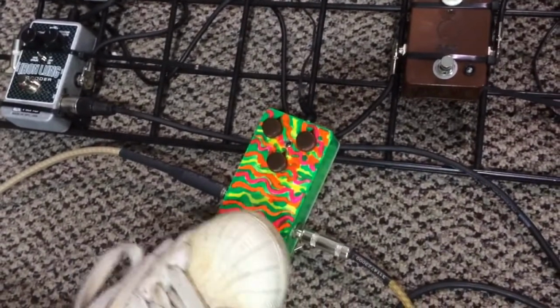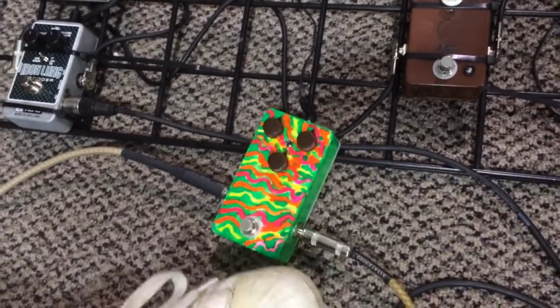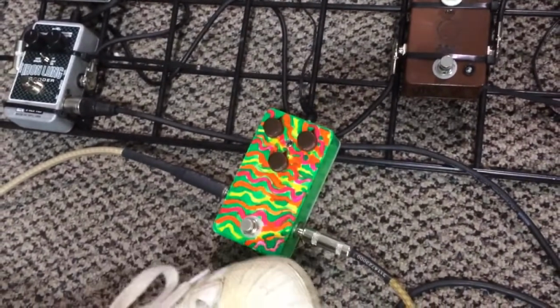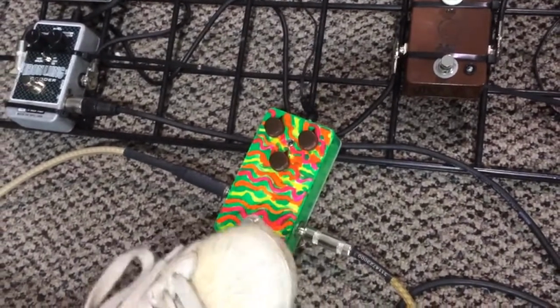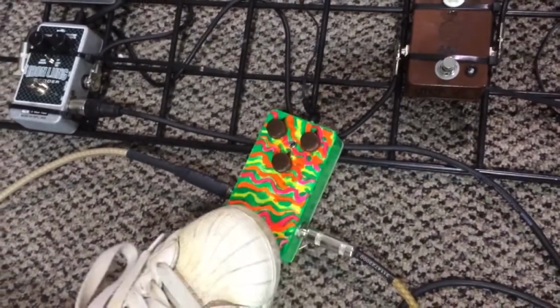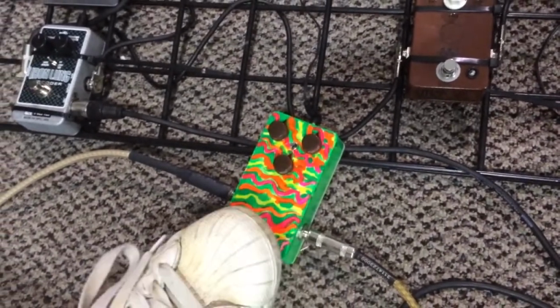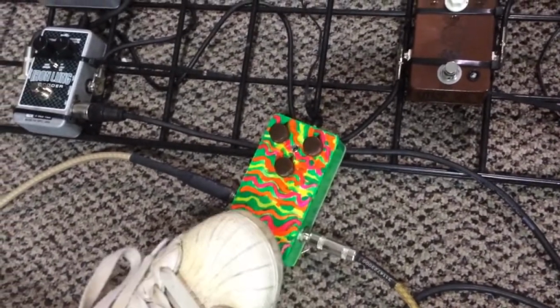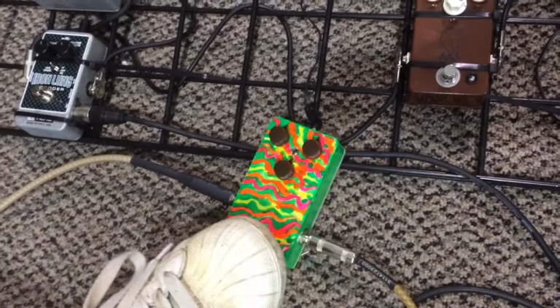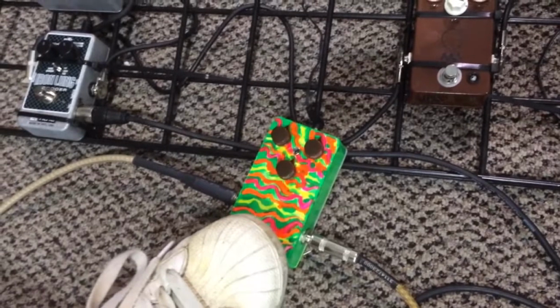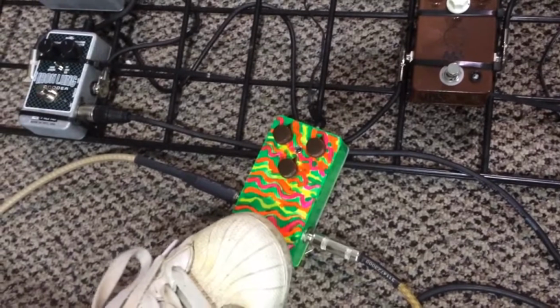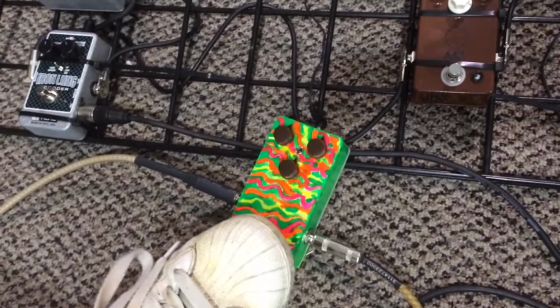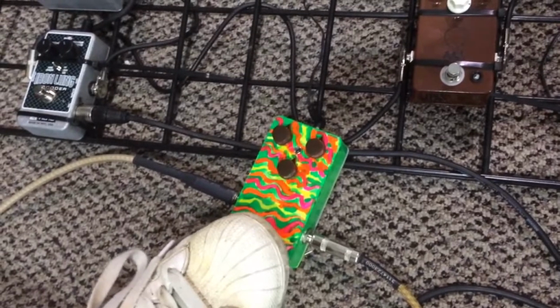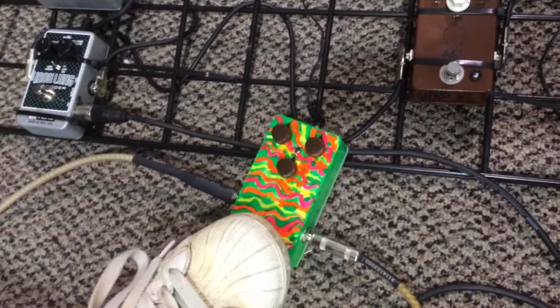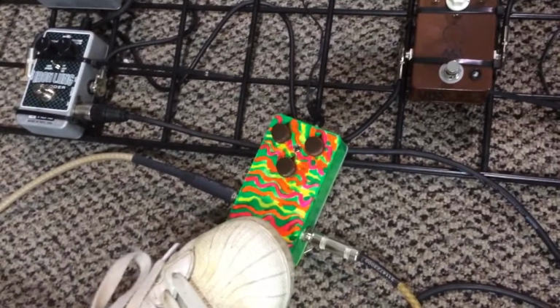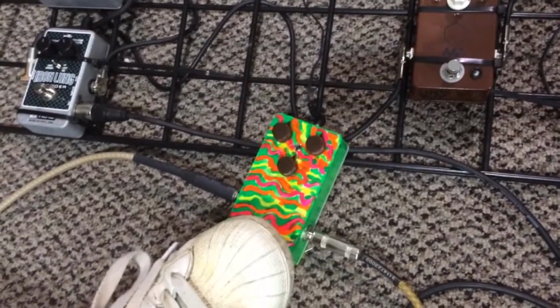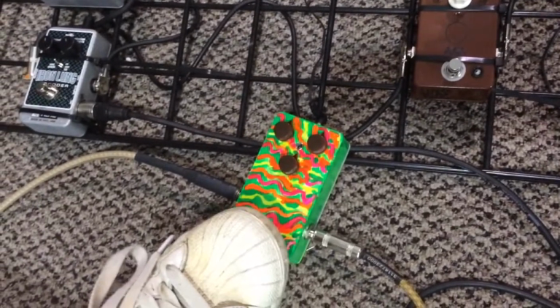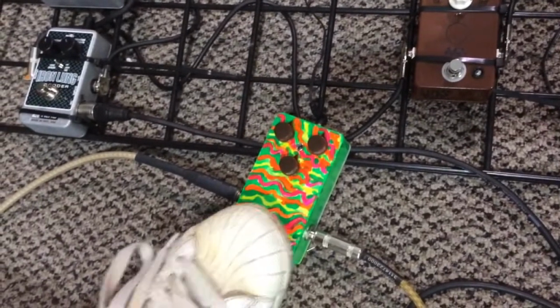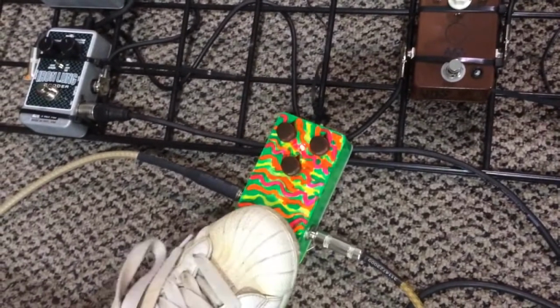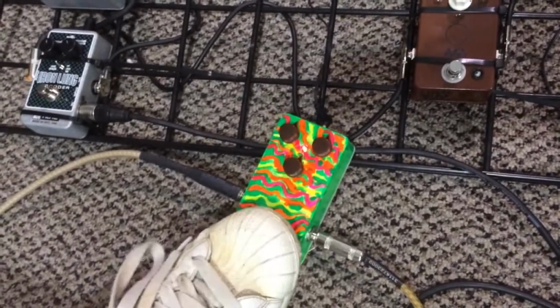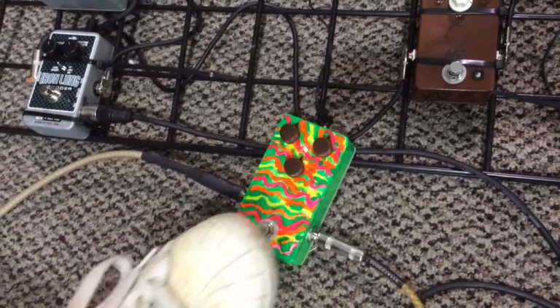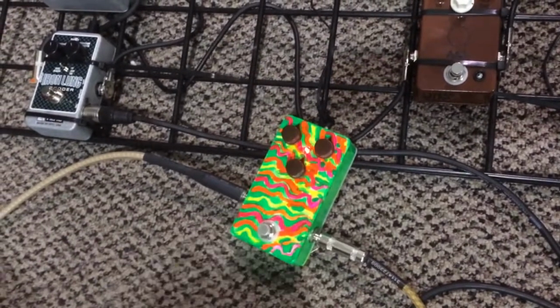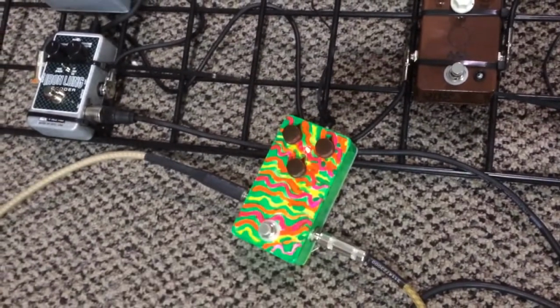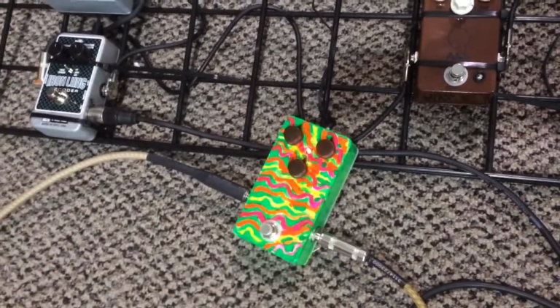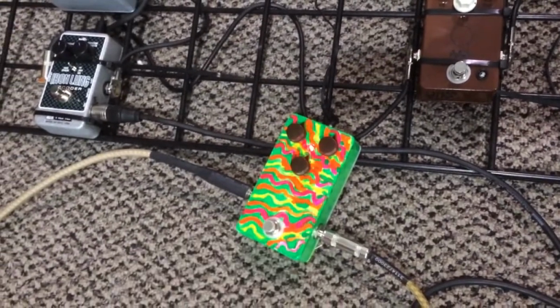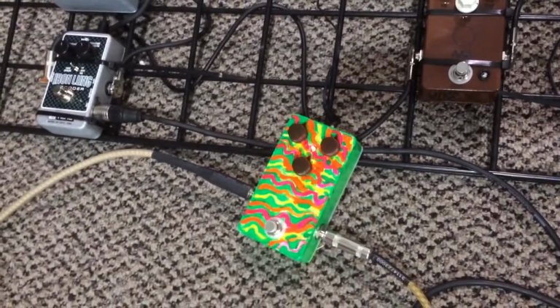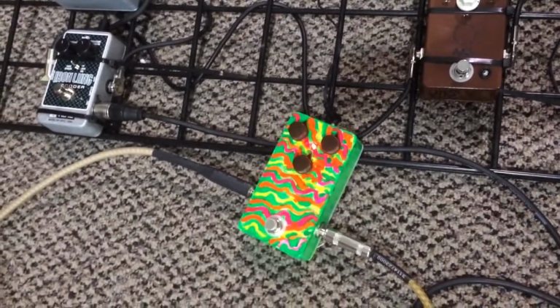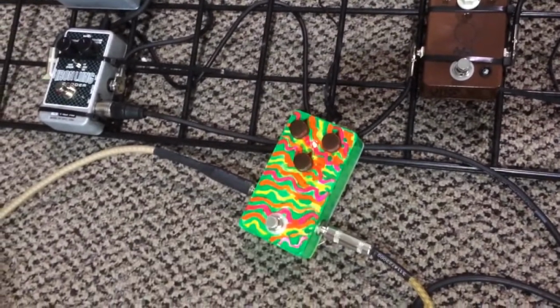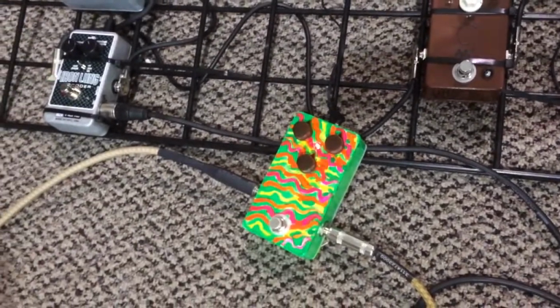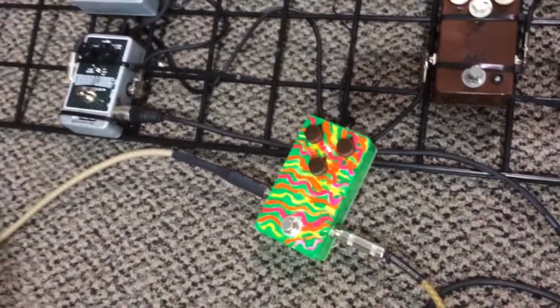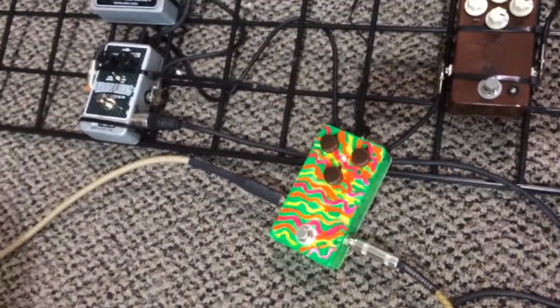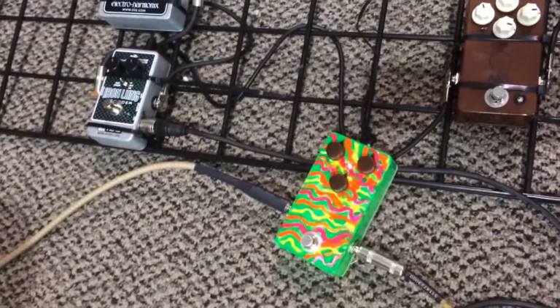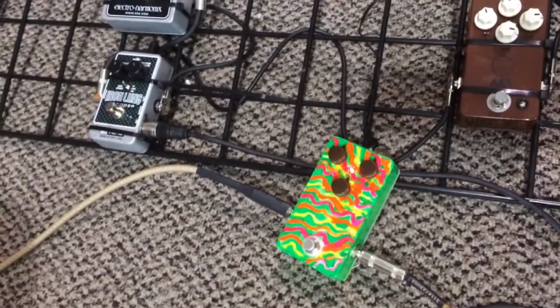We've got them all set on 12 o'clock just to kind of let you hear what it sounds like. The dude is freaking sick. It's hand-painted Psyger Drive. So here we go — this is everything kind of at 12 o'clock.